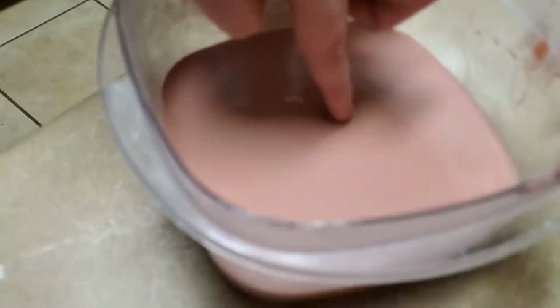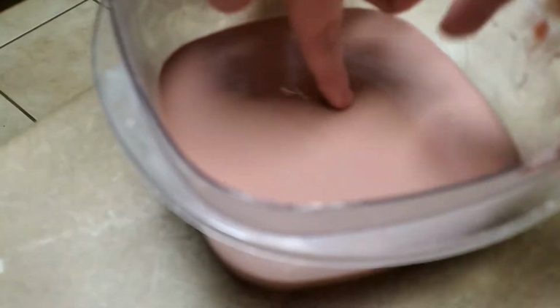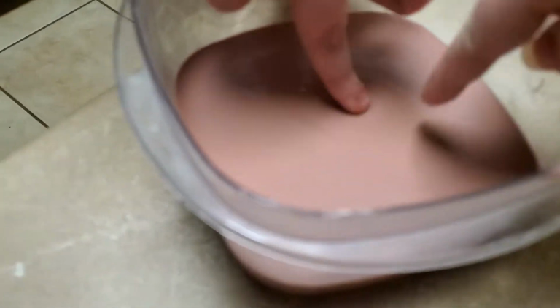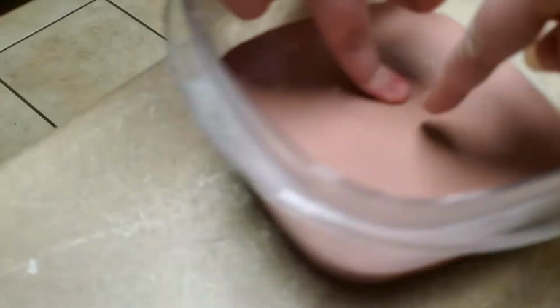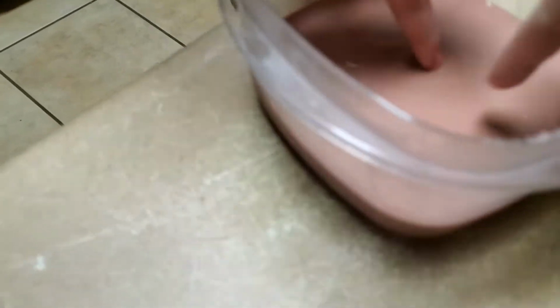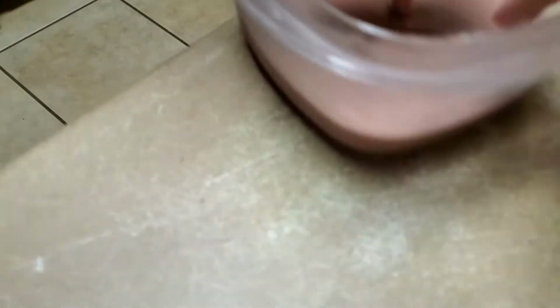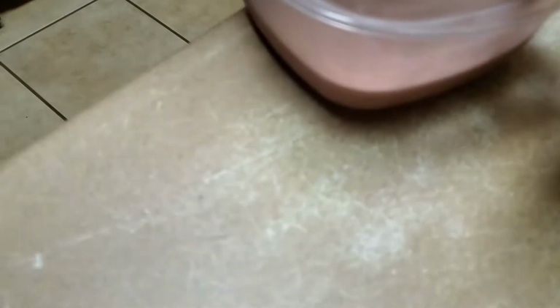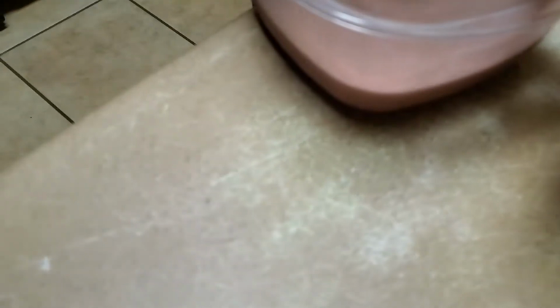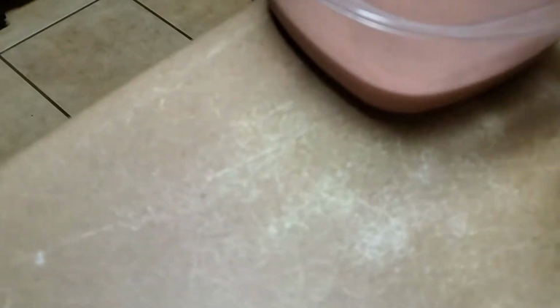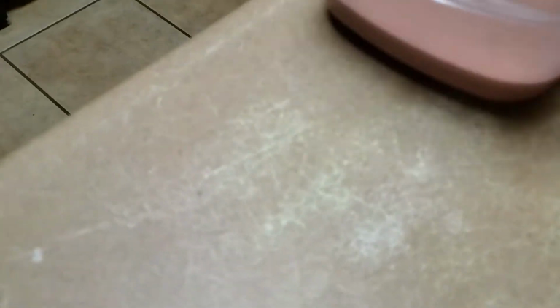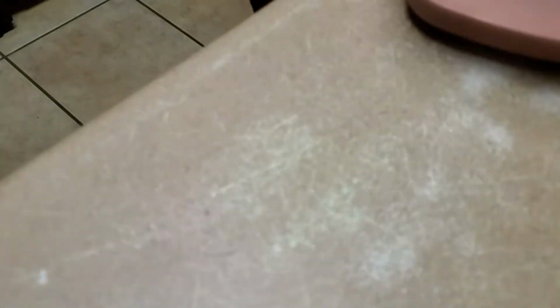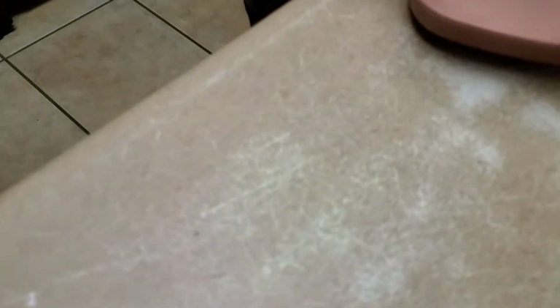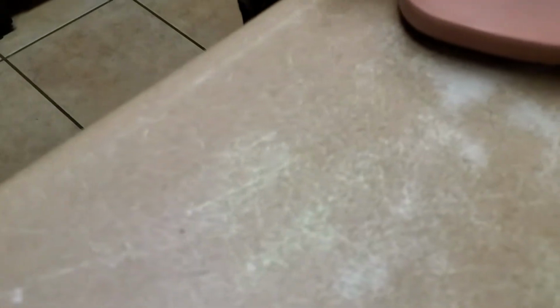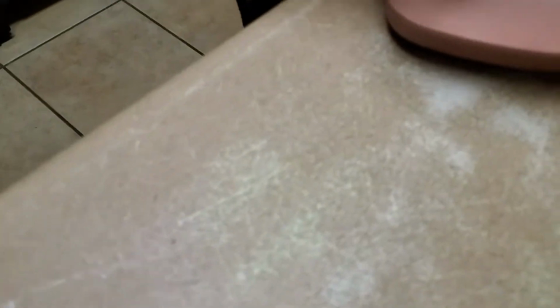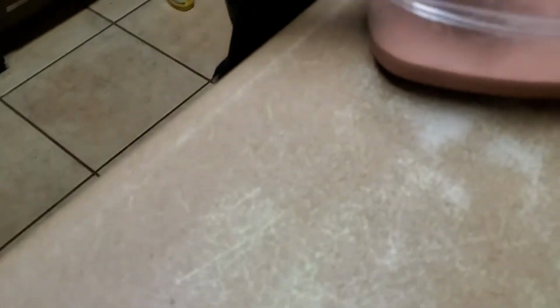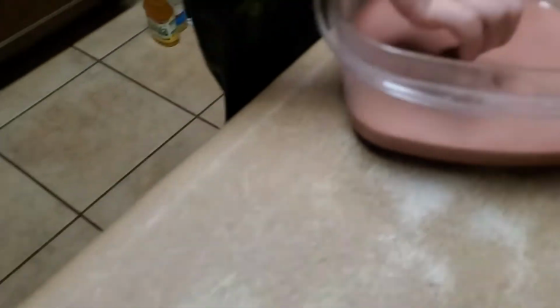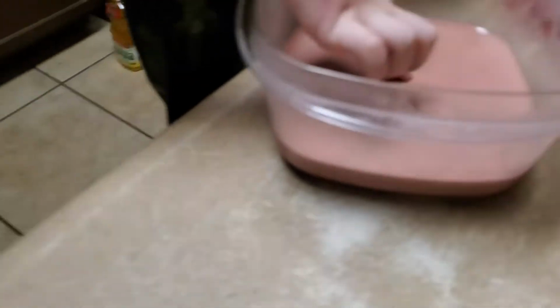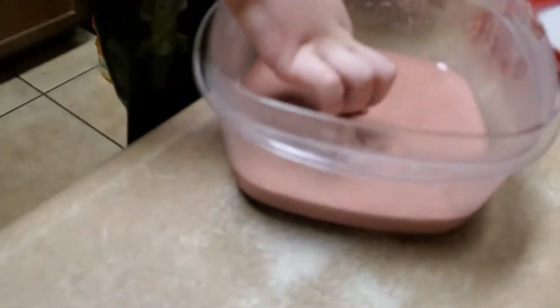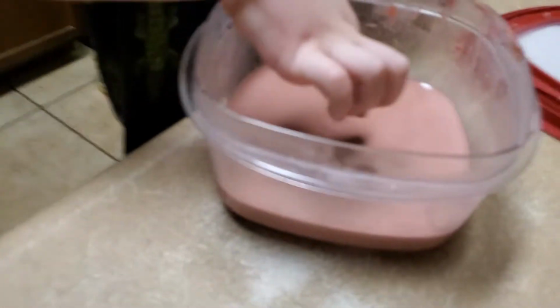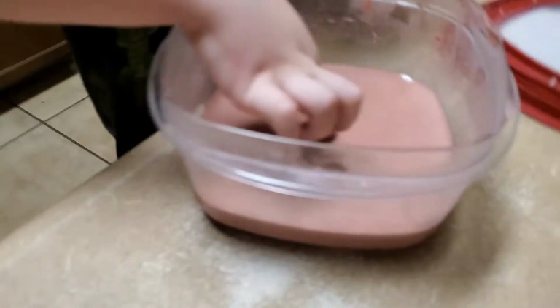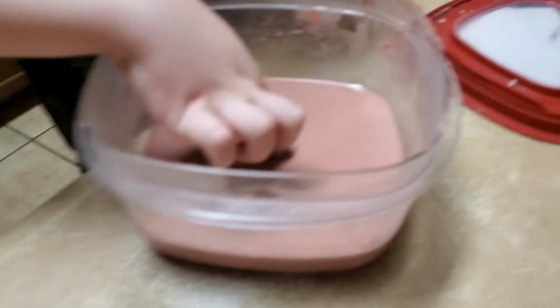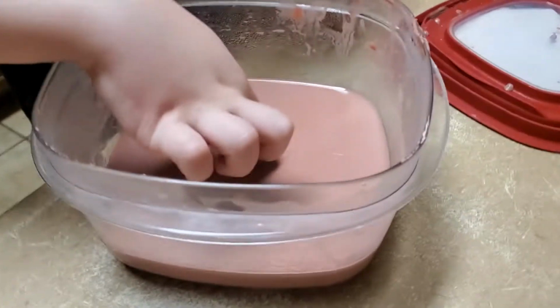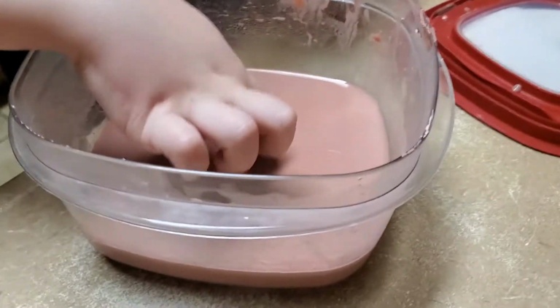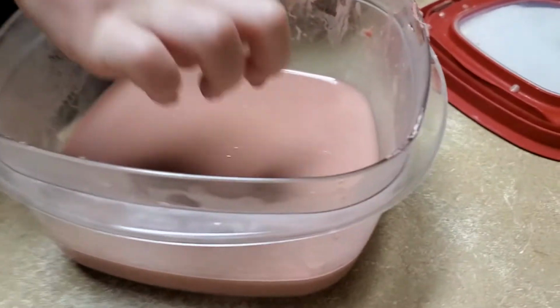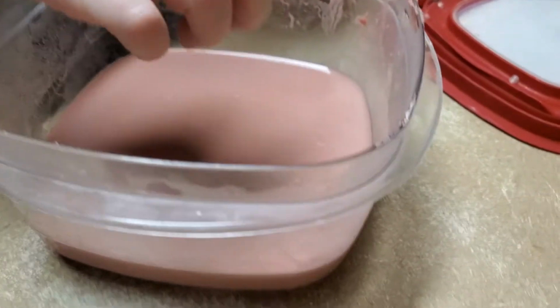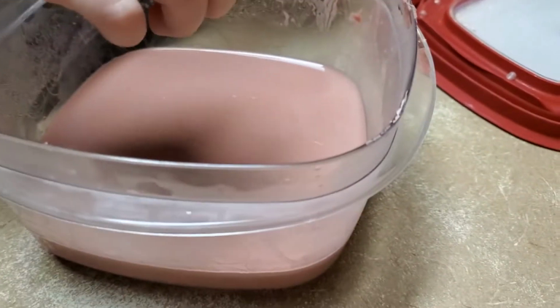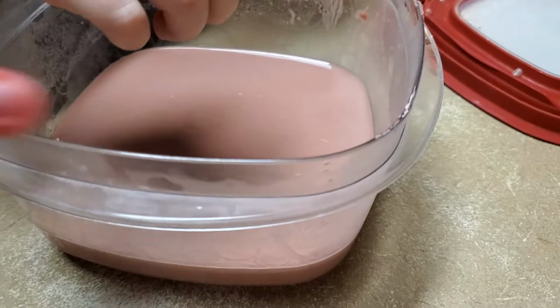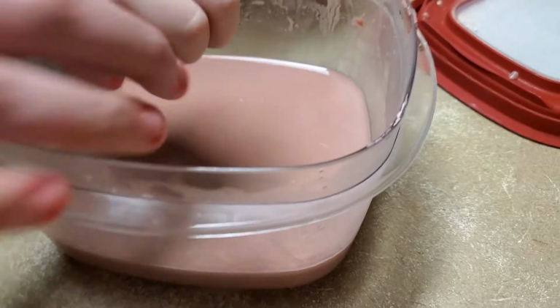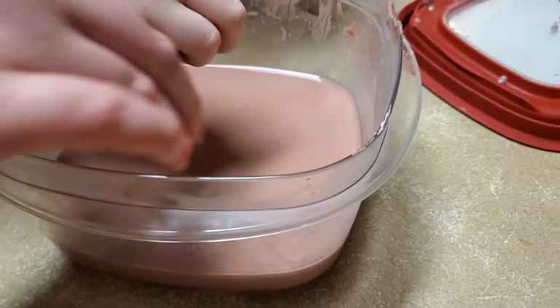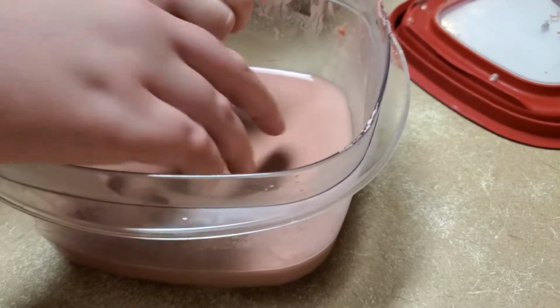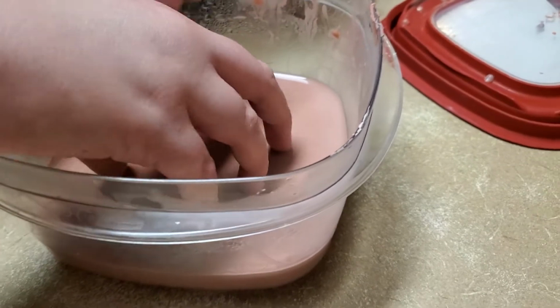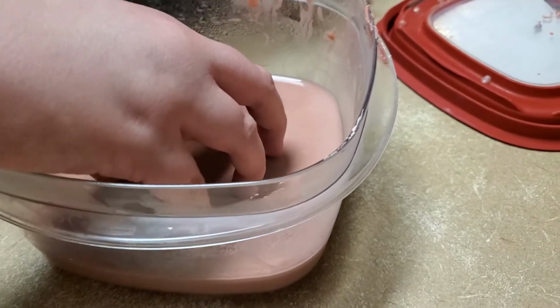Is it solid? It is solid. I thought that was the bottom — that's solid.